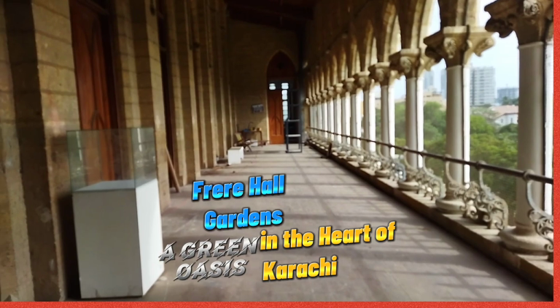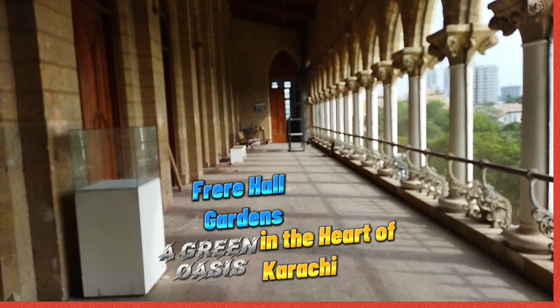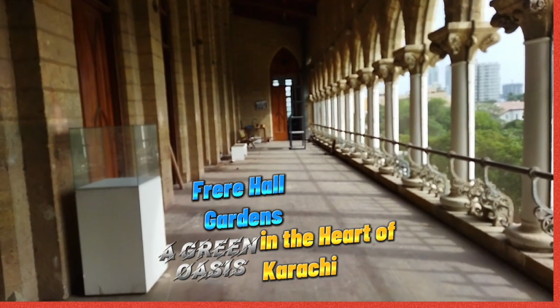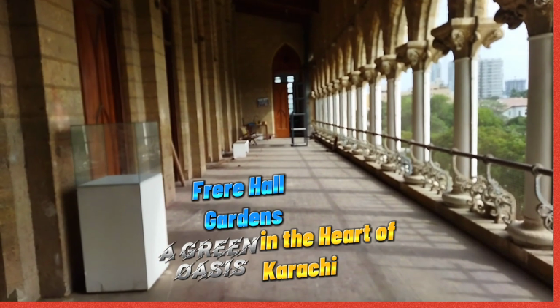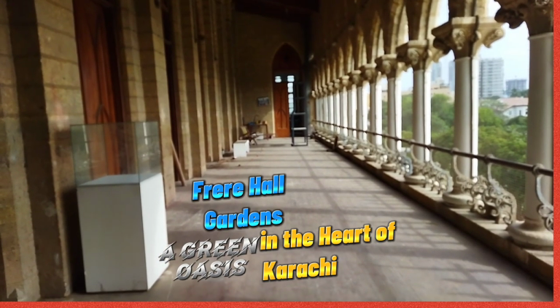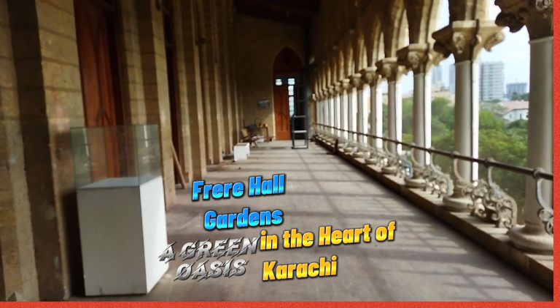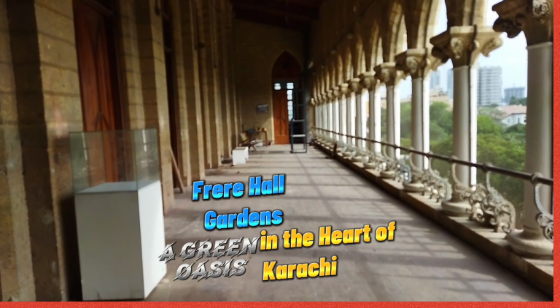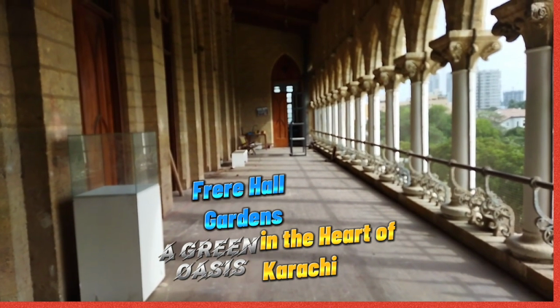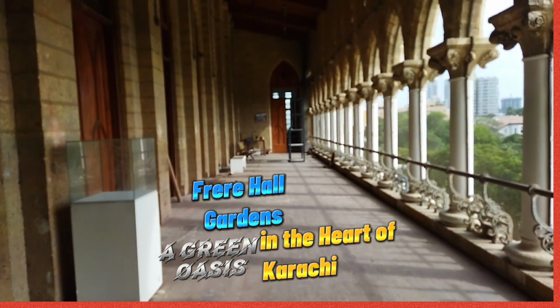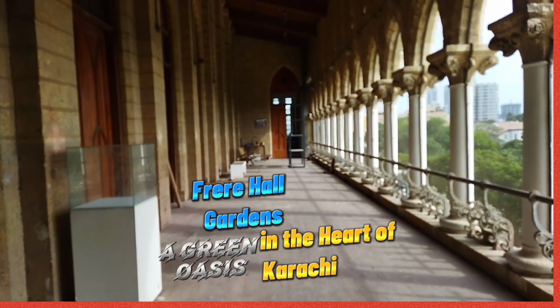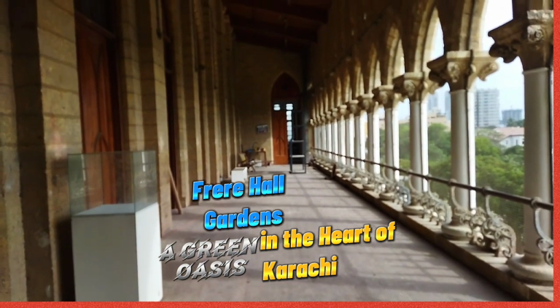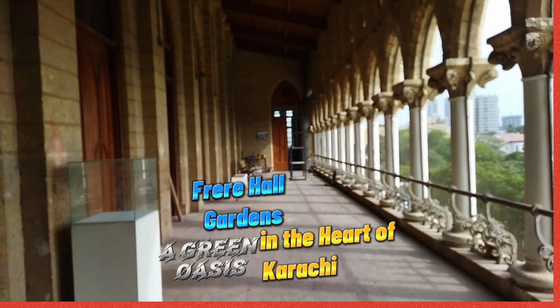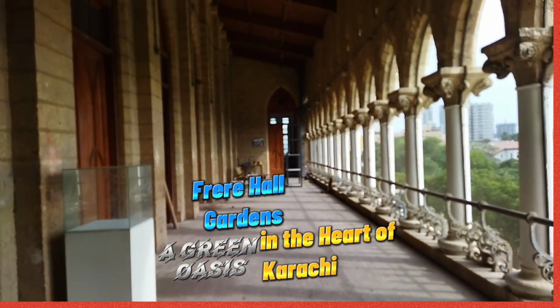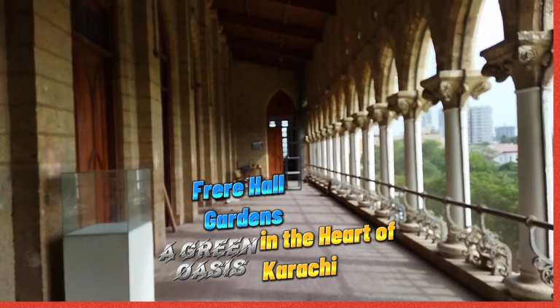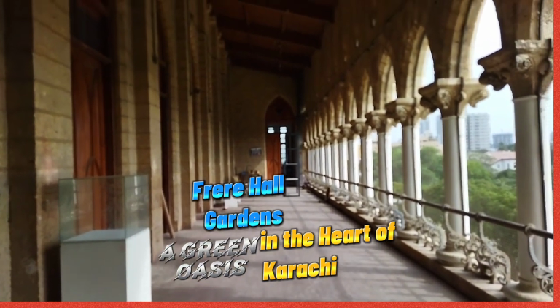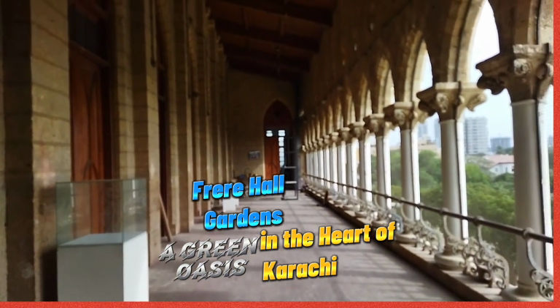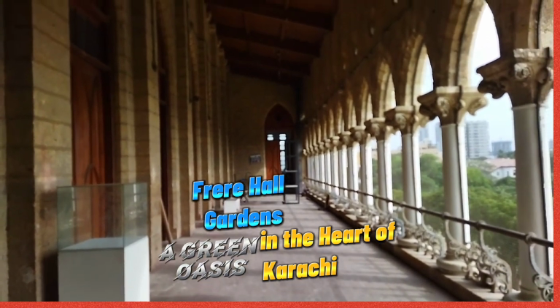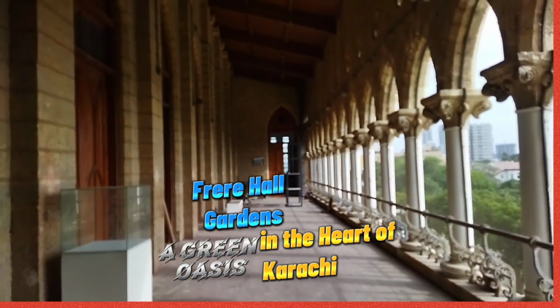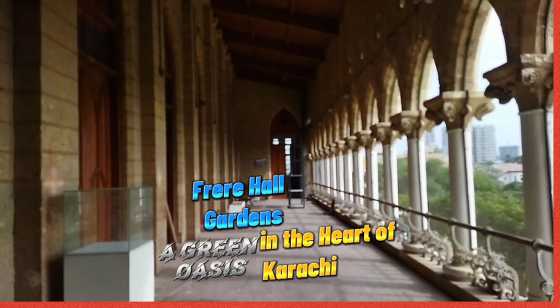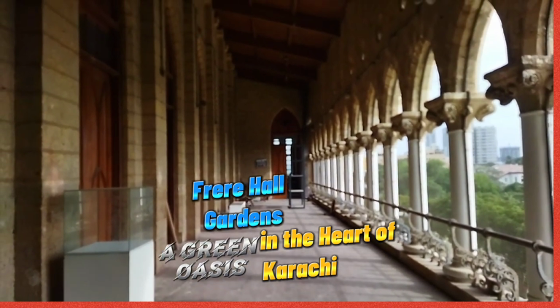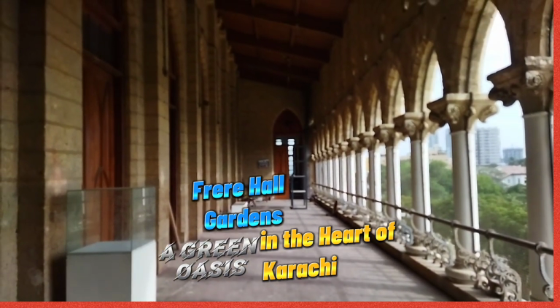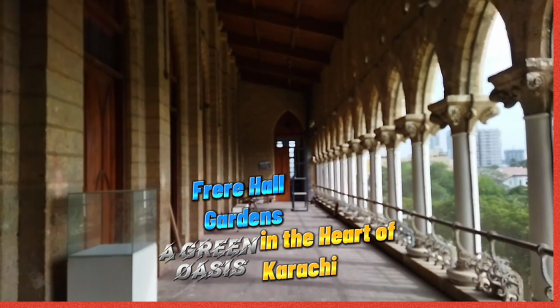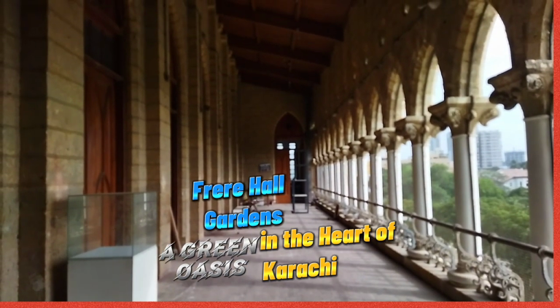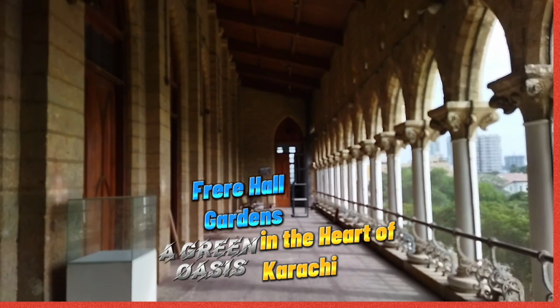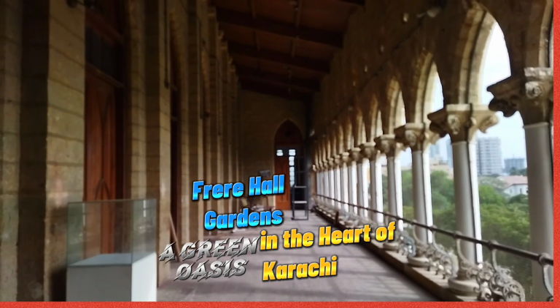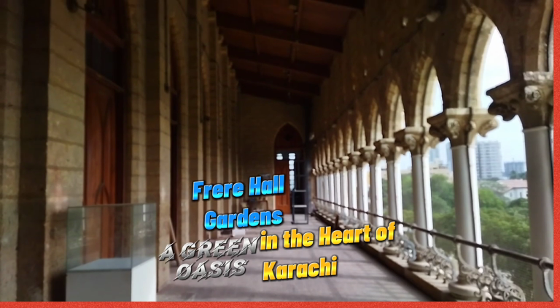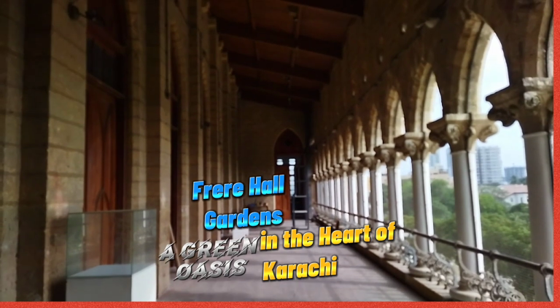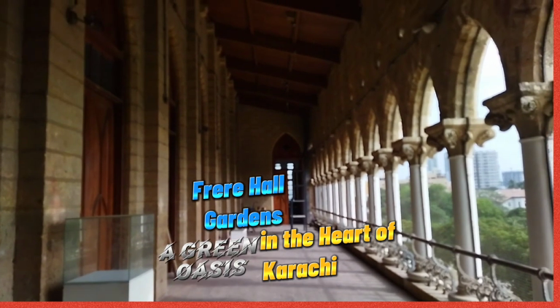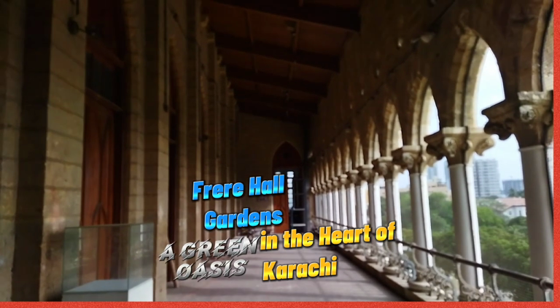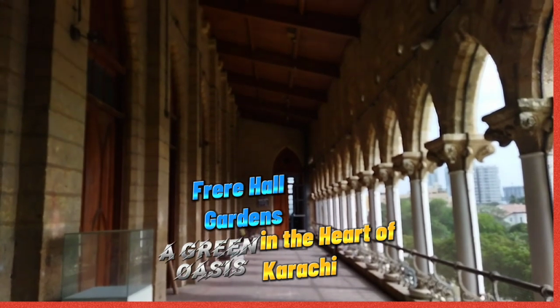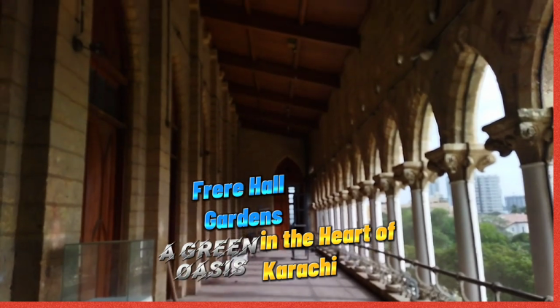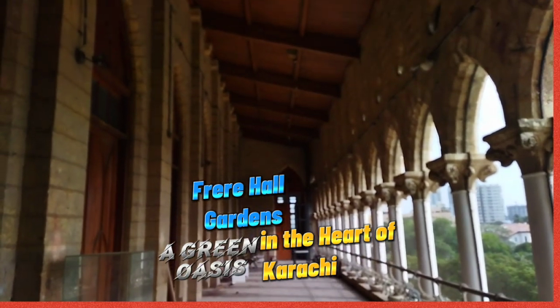The library is one of Karachi's largest and houses a collection of more than 70,000 books, including rare and handwritten manuscripts.